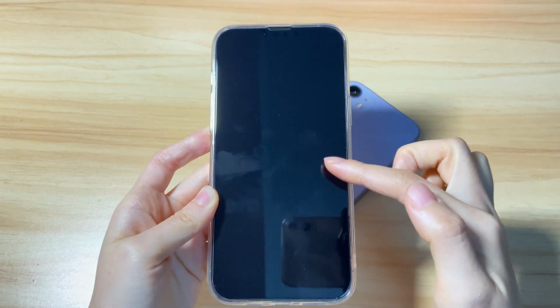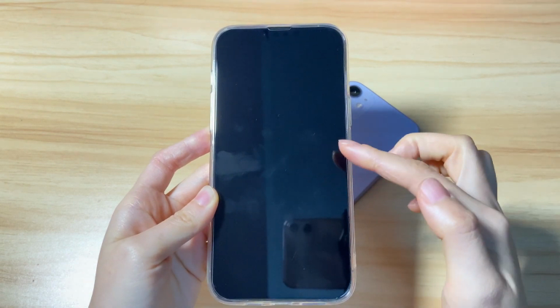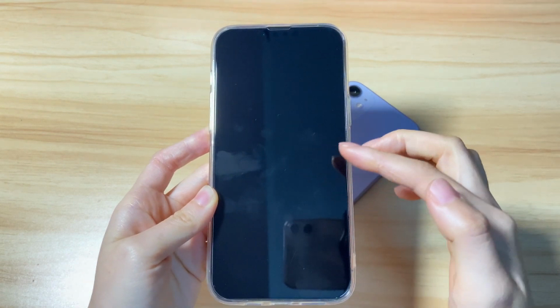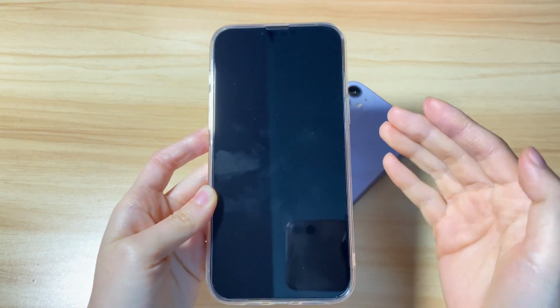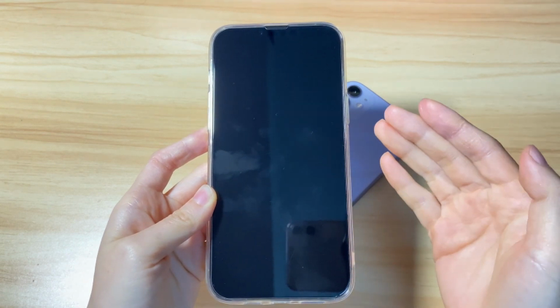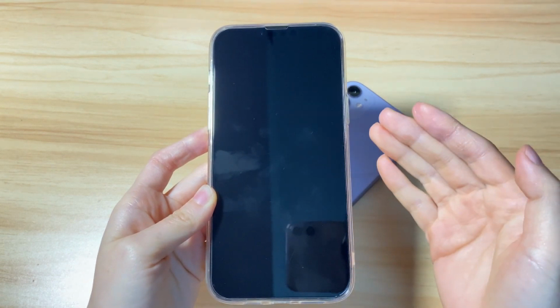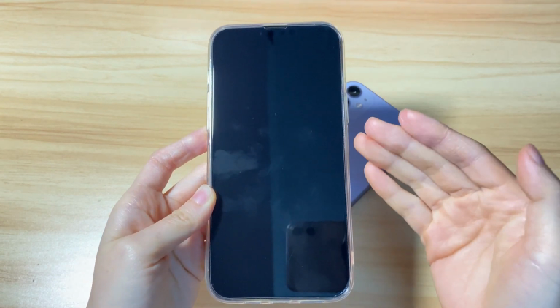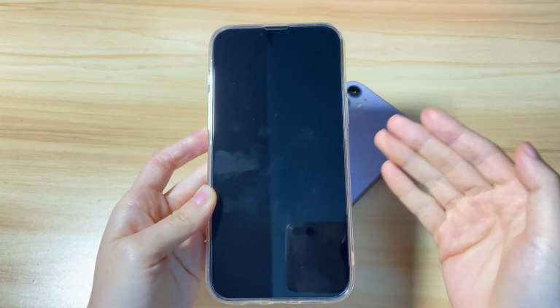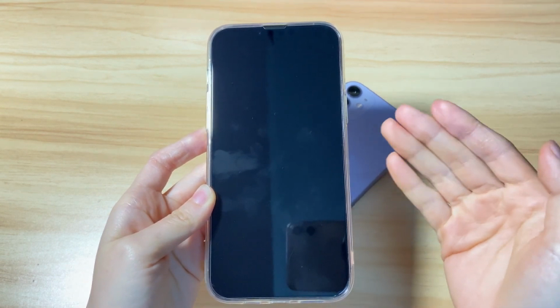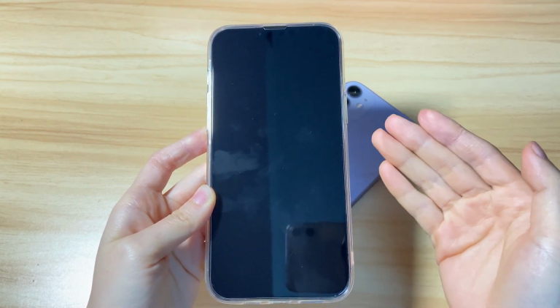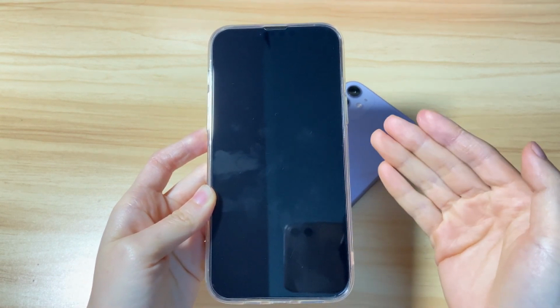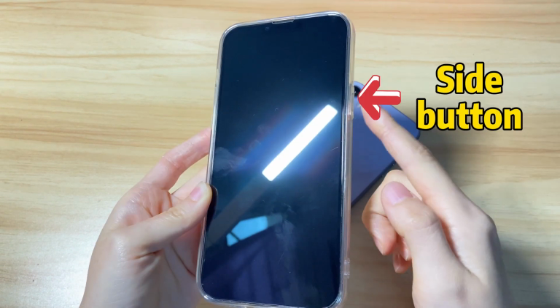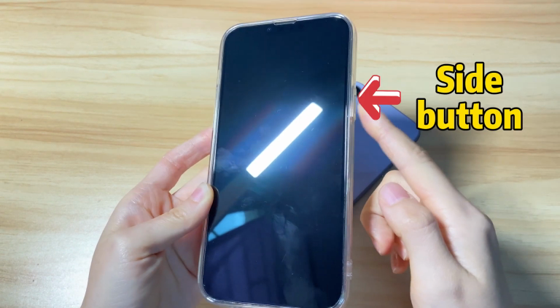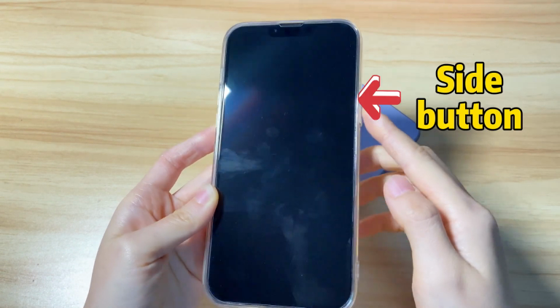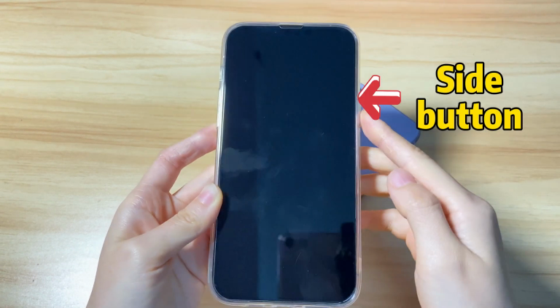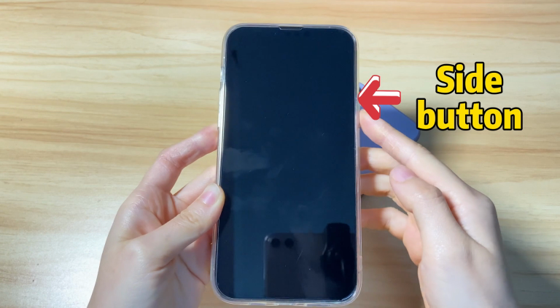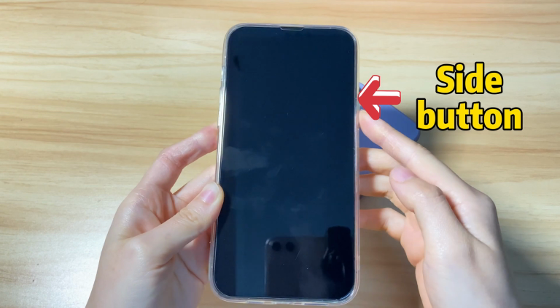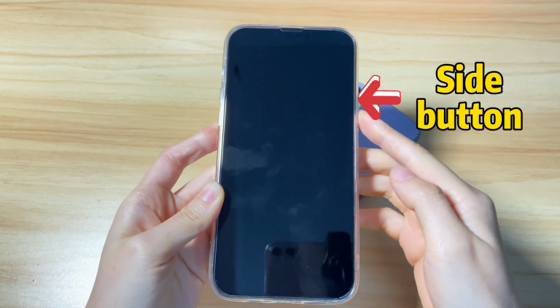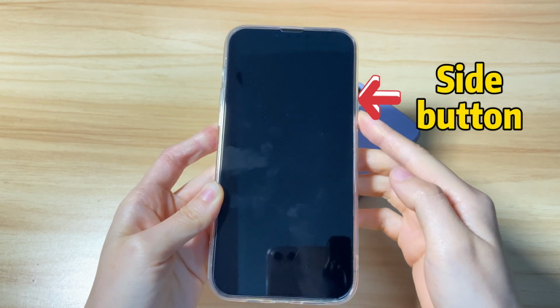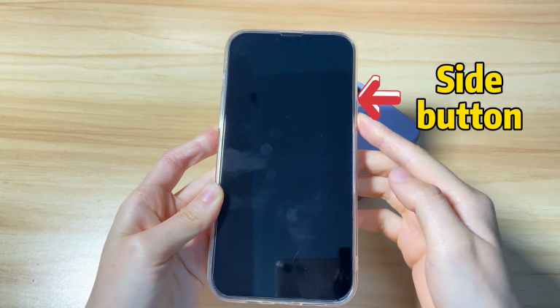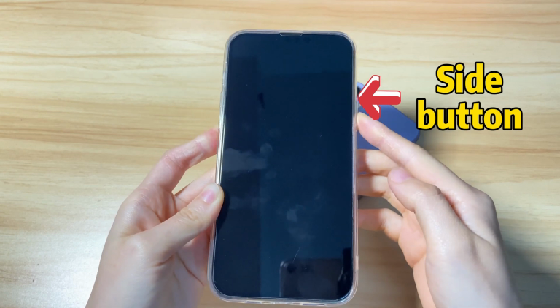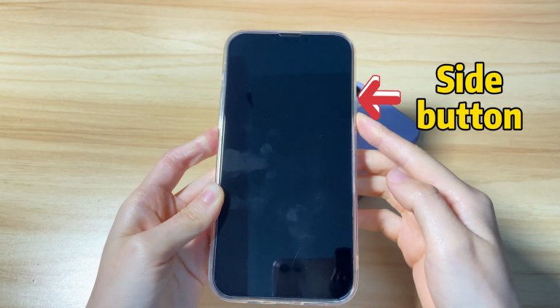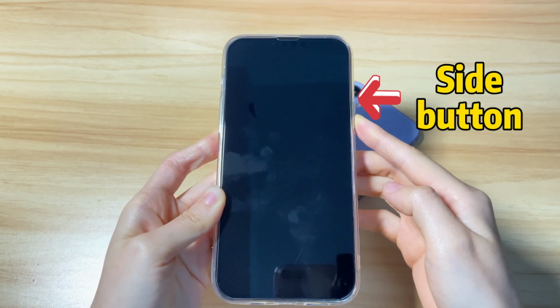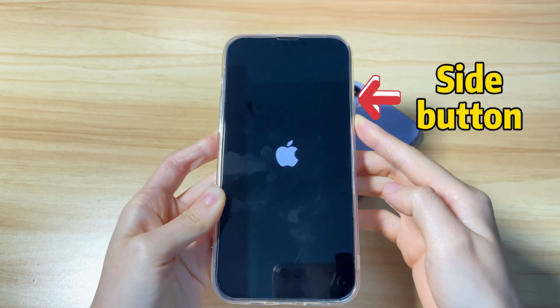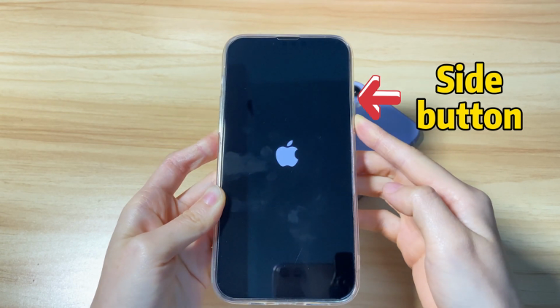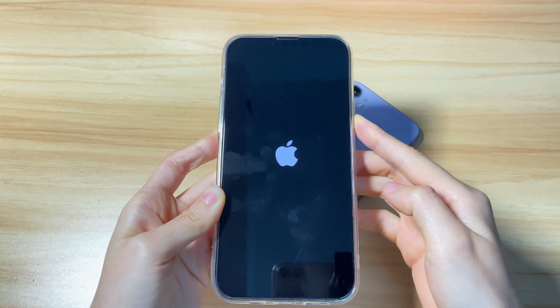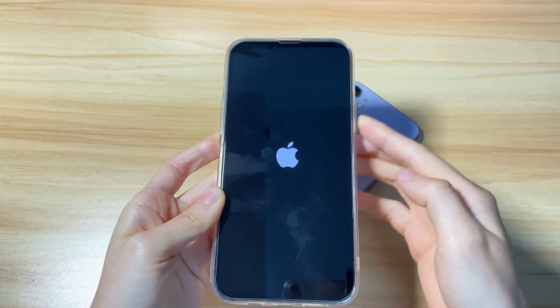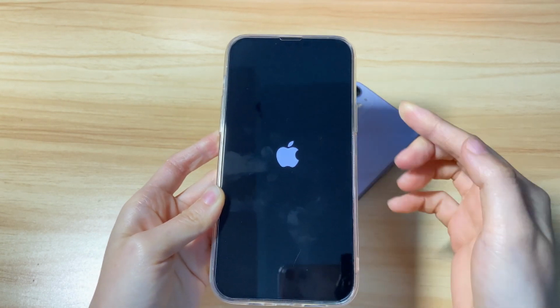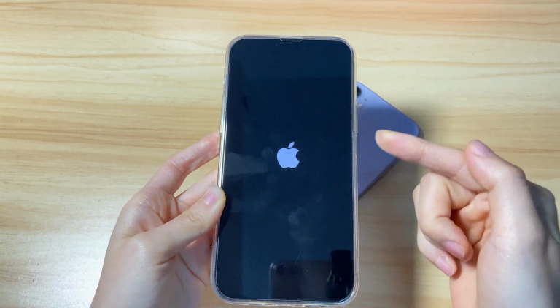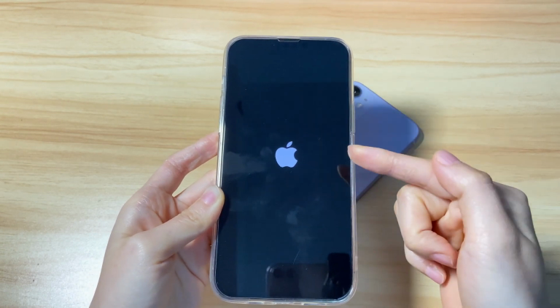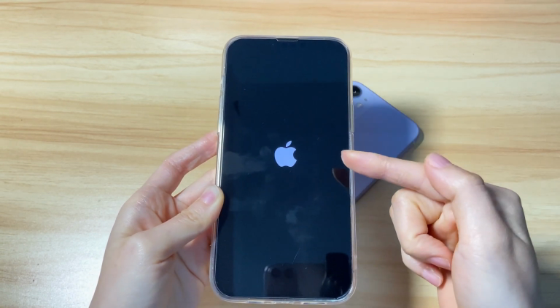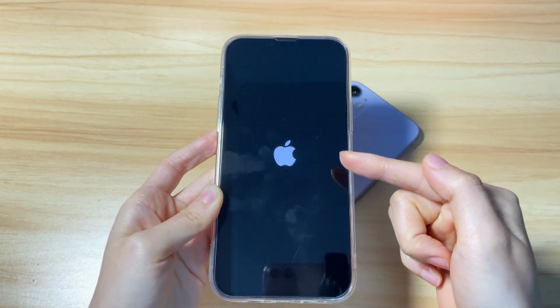After it turns off completely, to turn it back on, press and hold the side button on the right until the Apple logo appears.